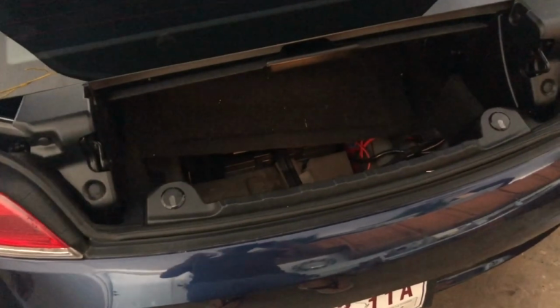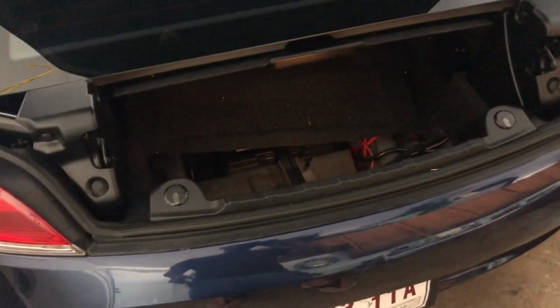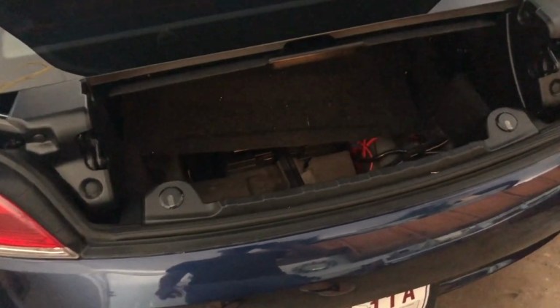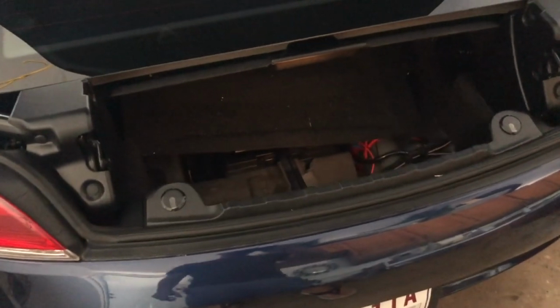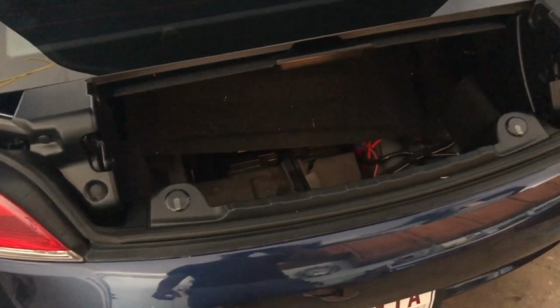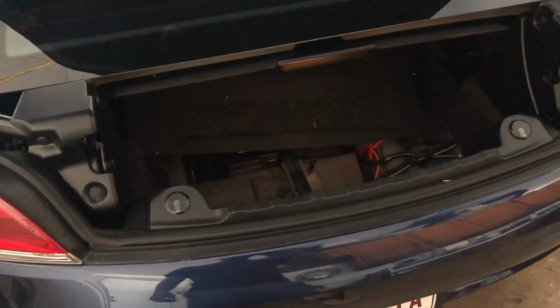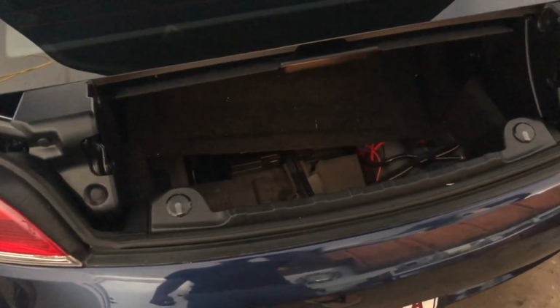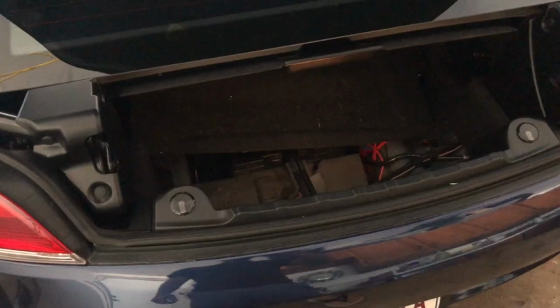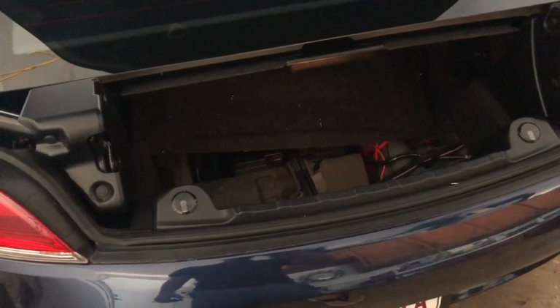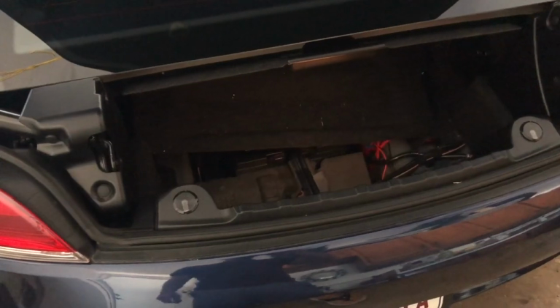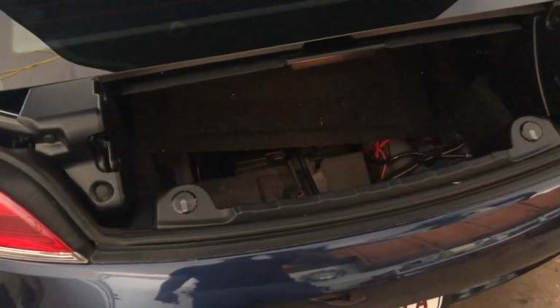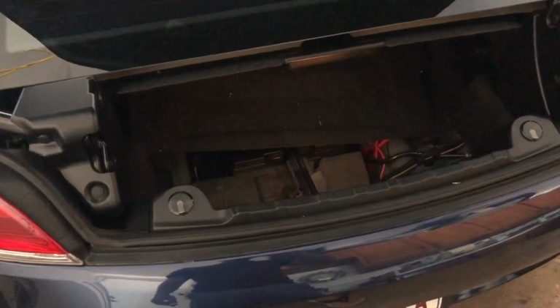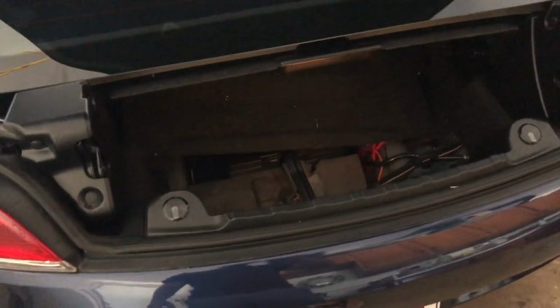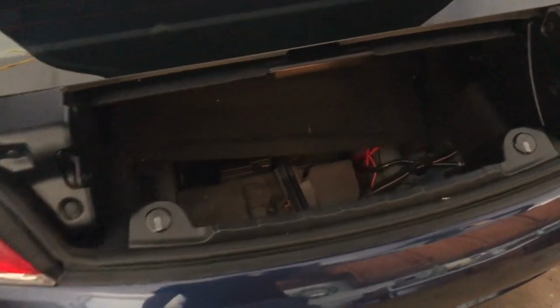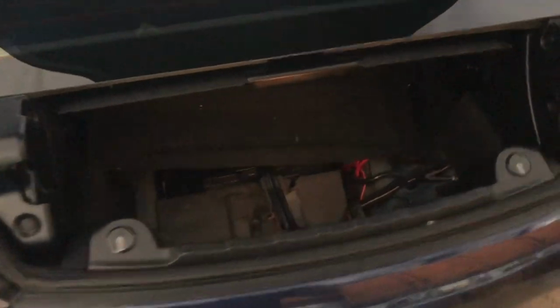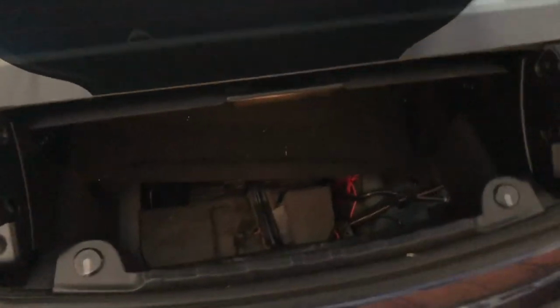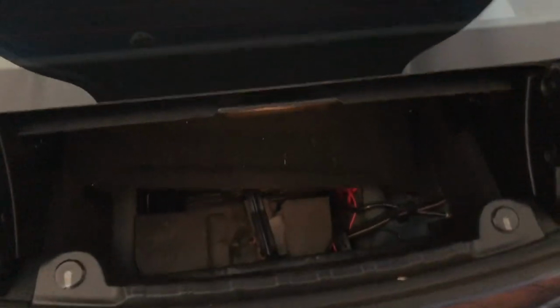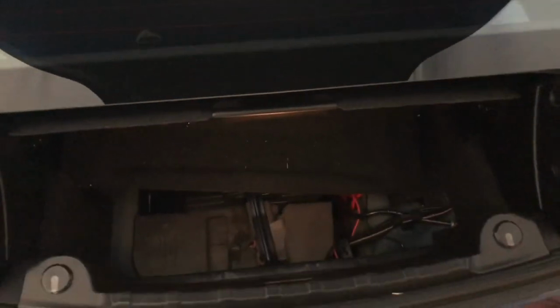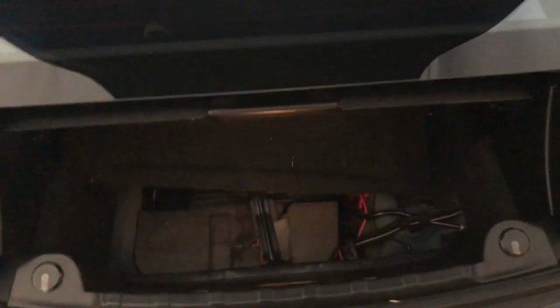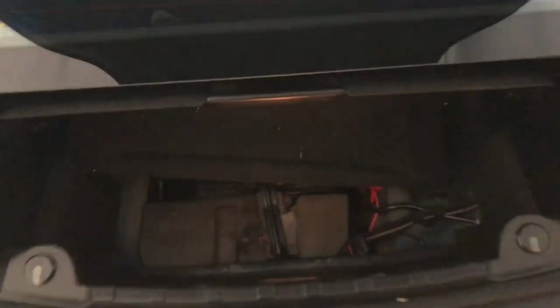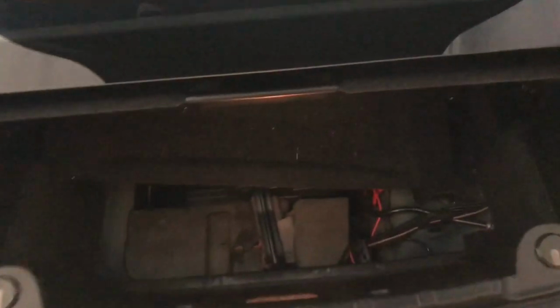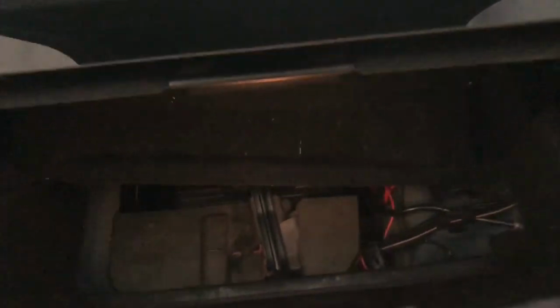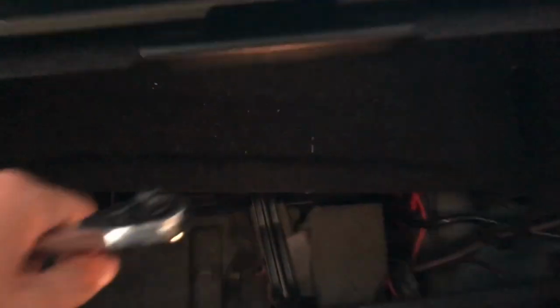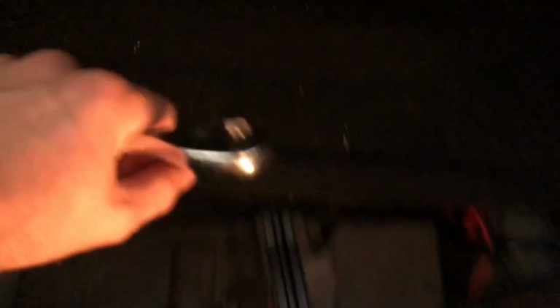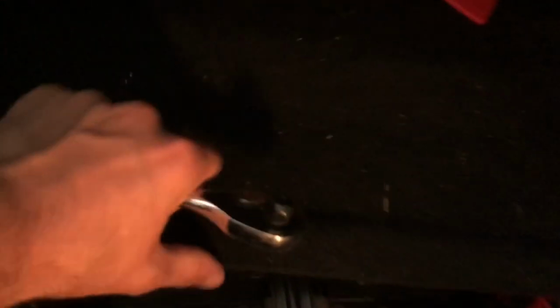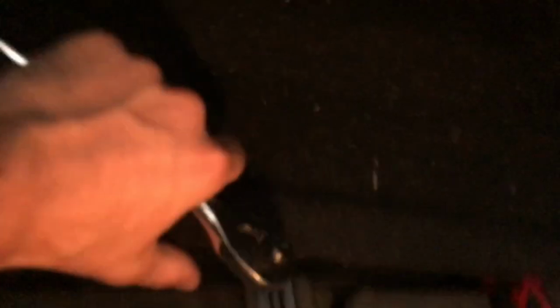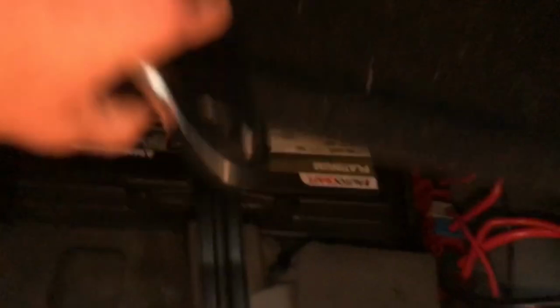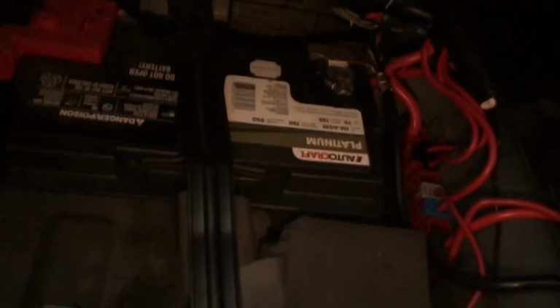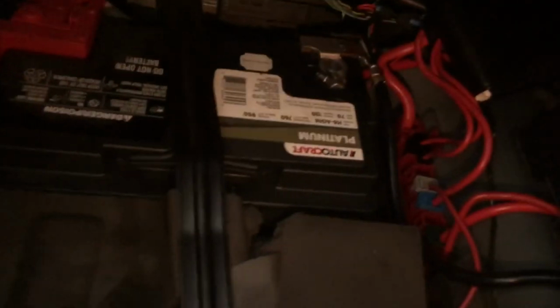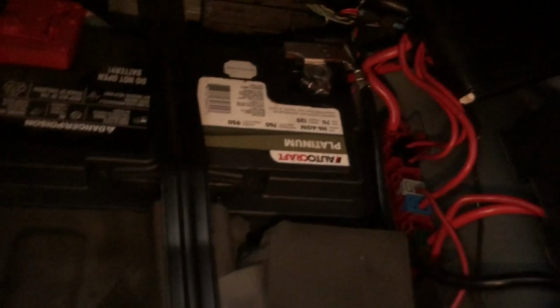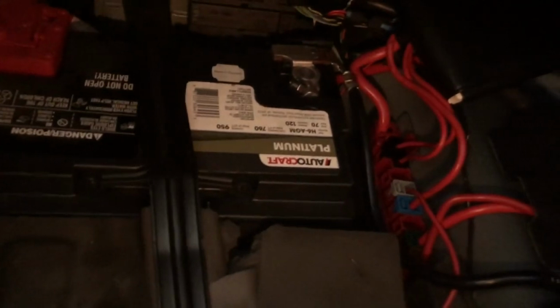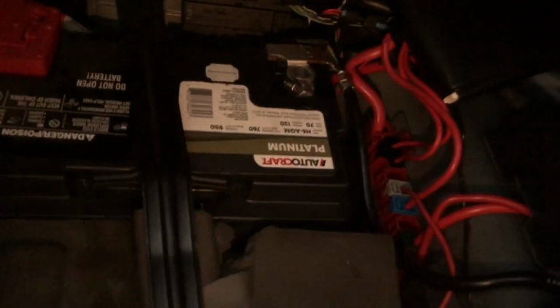But before you do anything inside the engine bay, especially dealing with fuel, make sure you disconnect the battery.